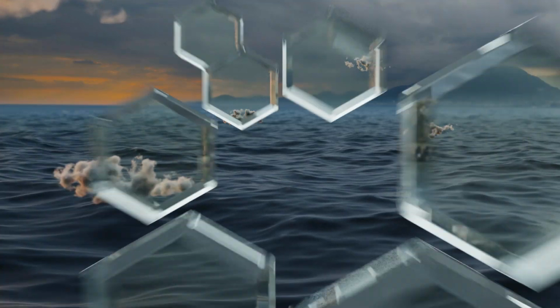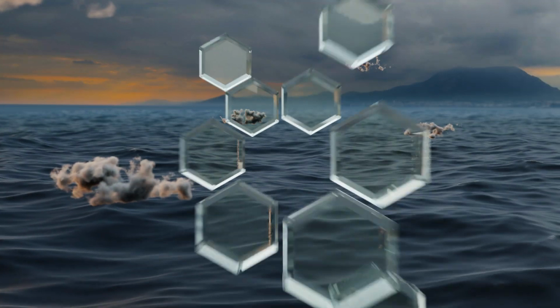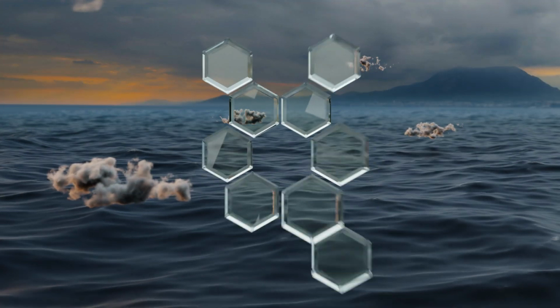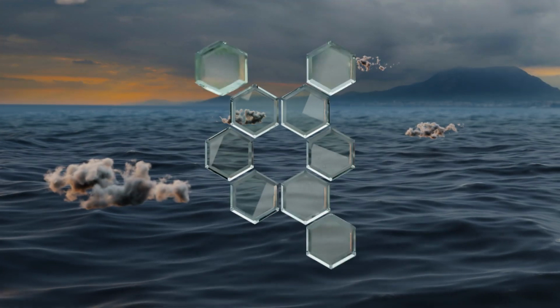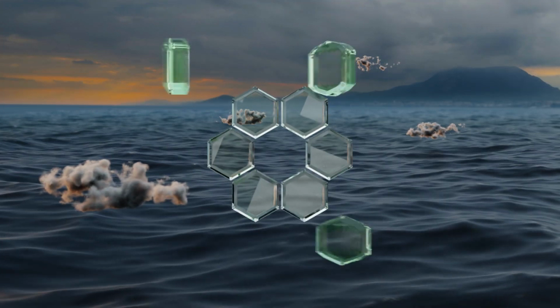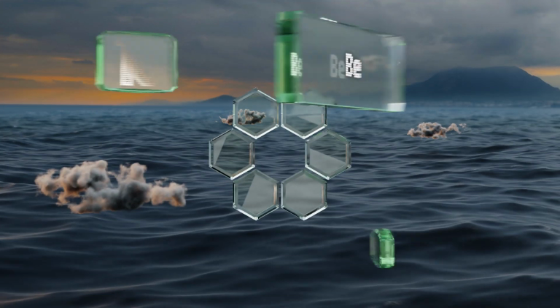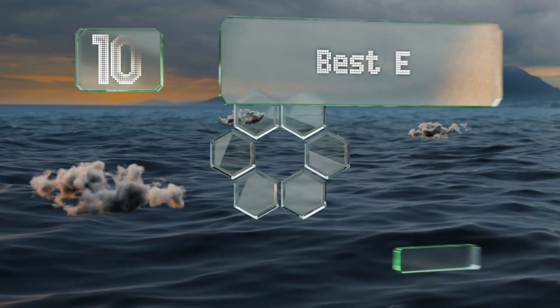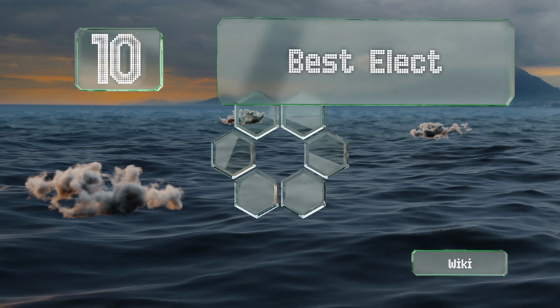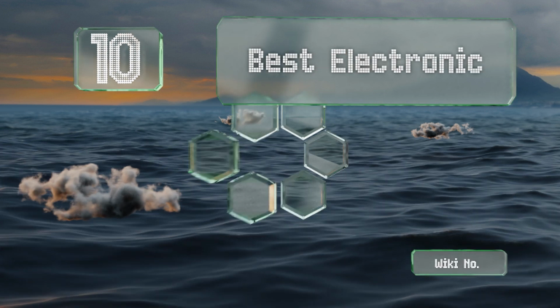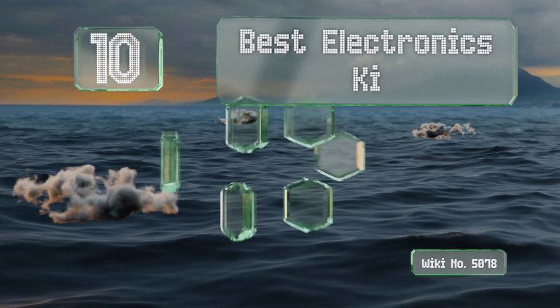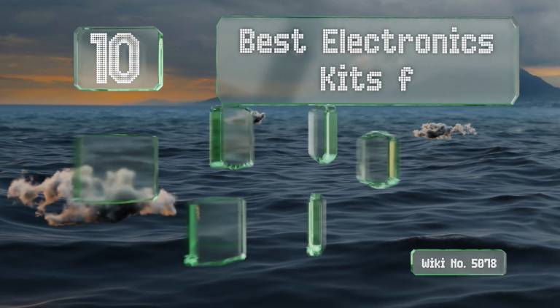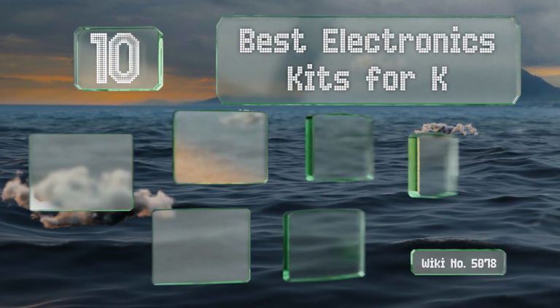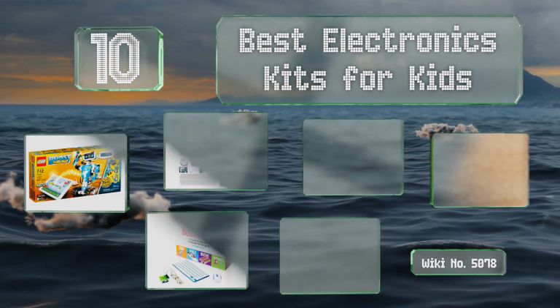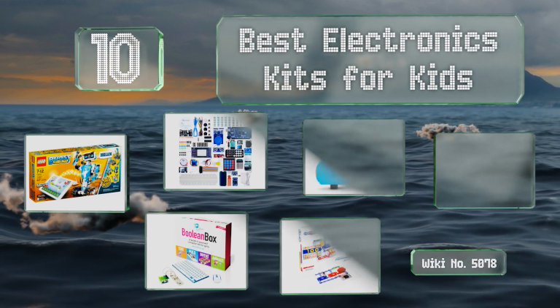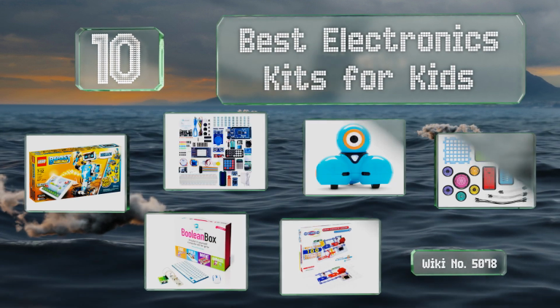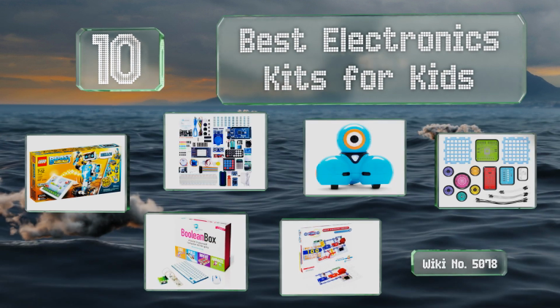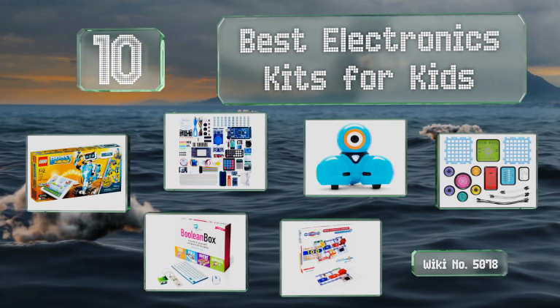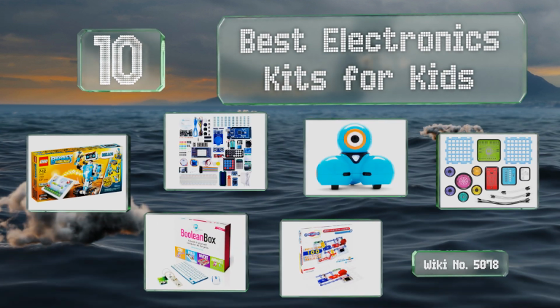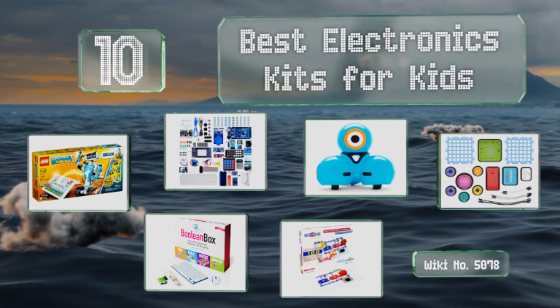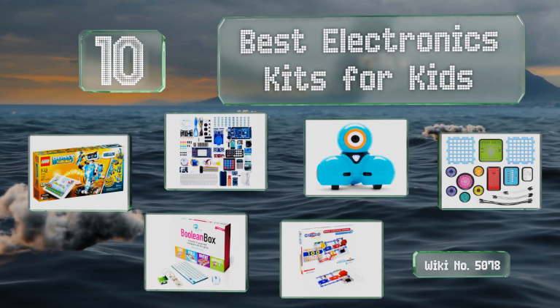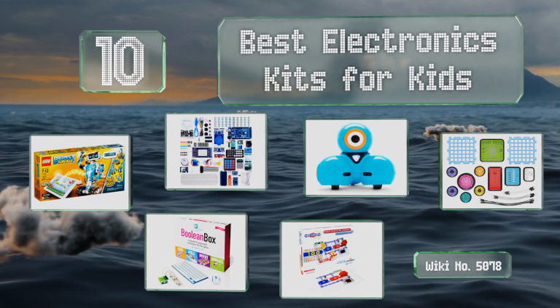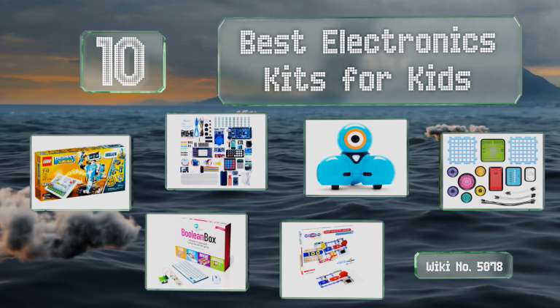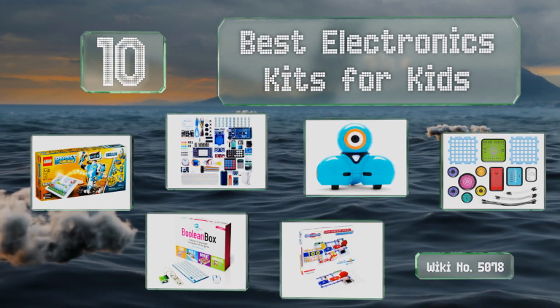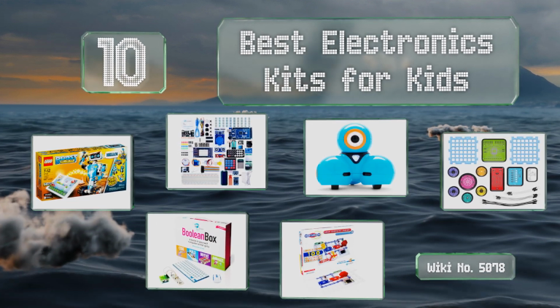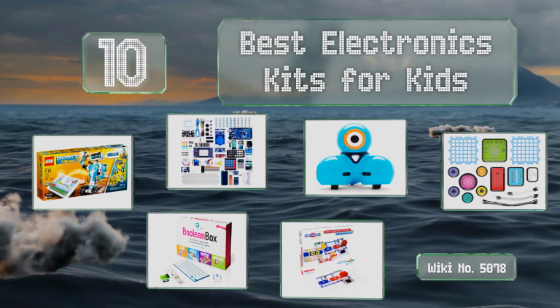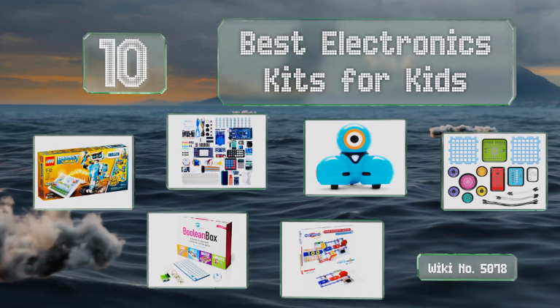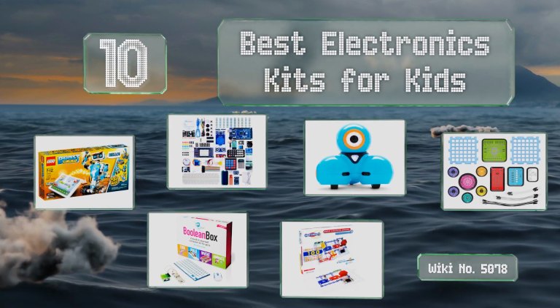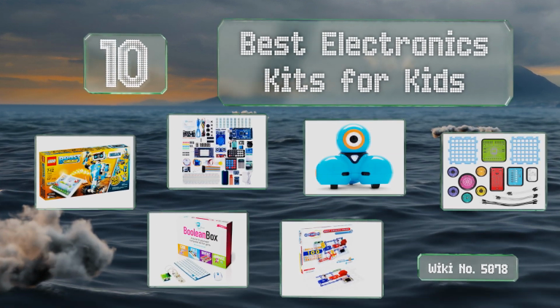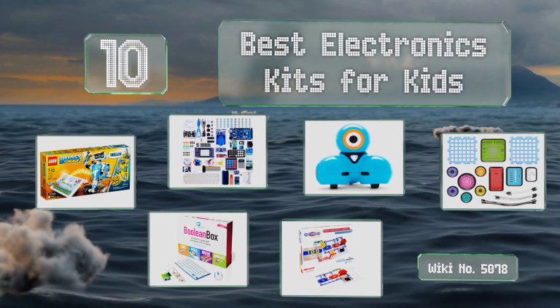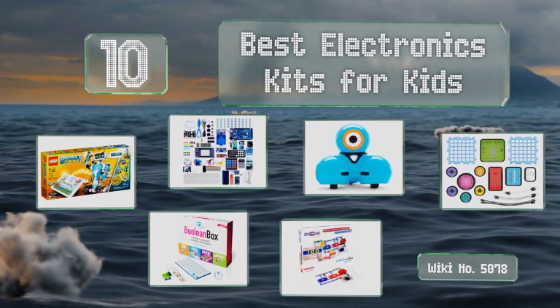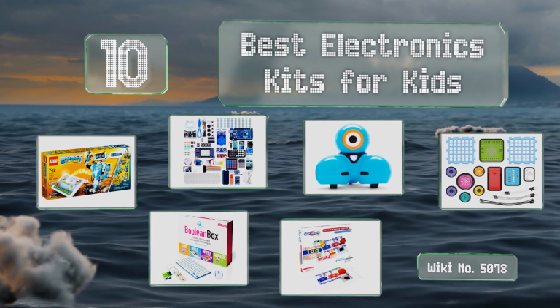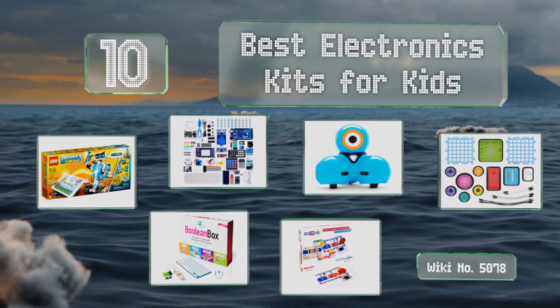EasyVid presents the 10 best electronics kits for kids. Let's get started with the list.